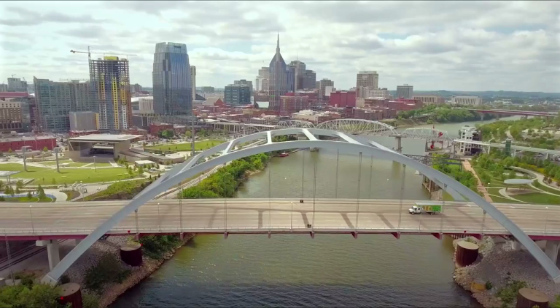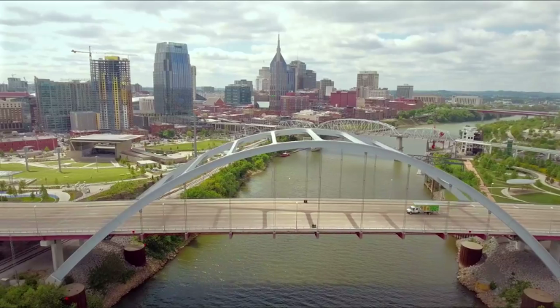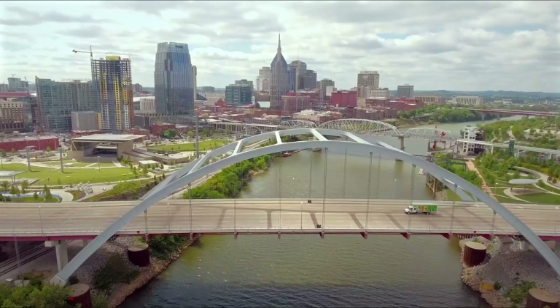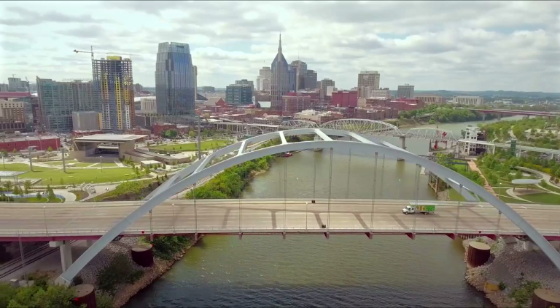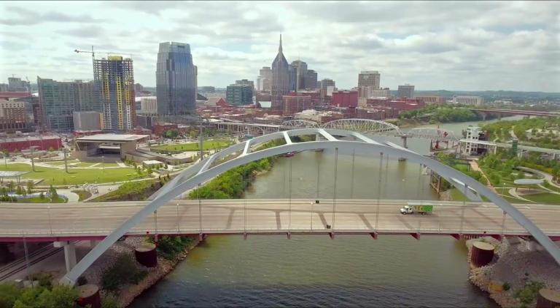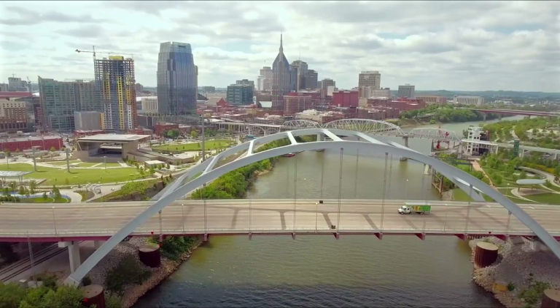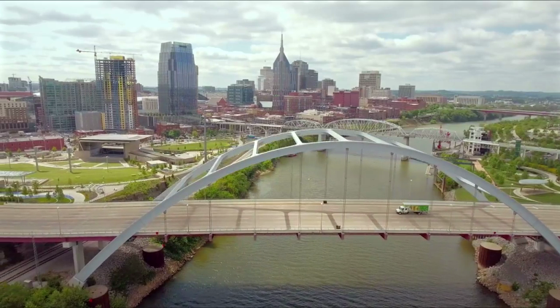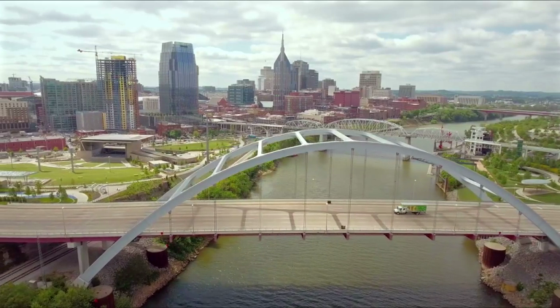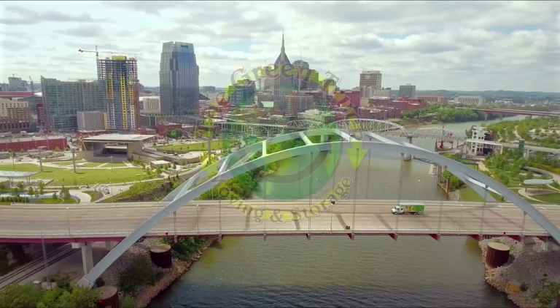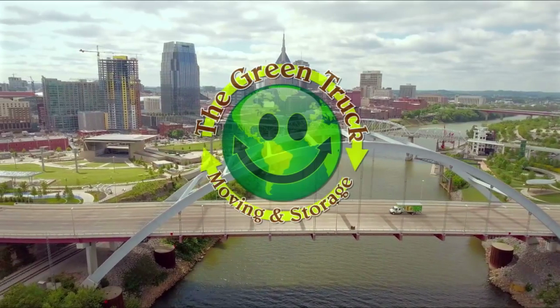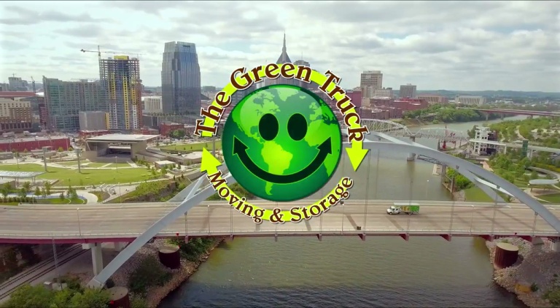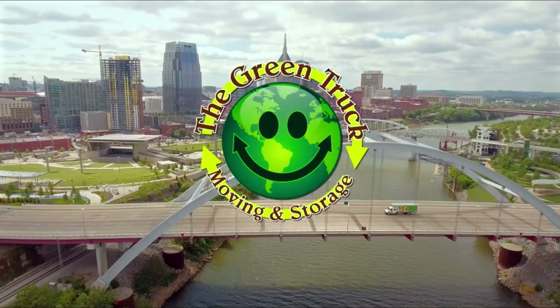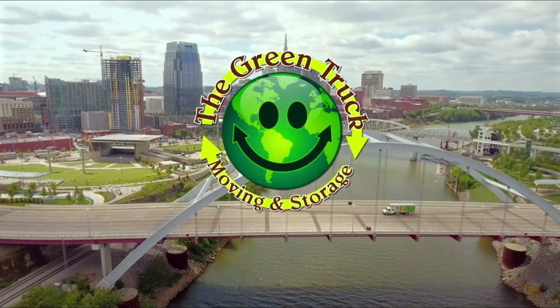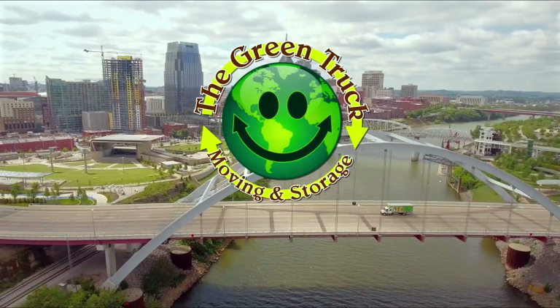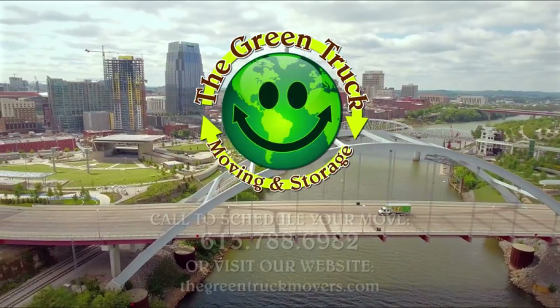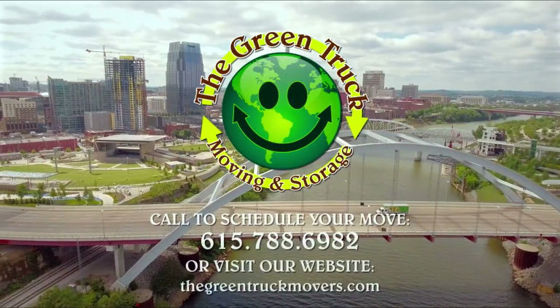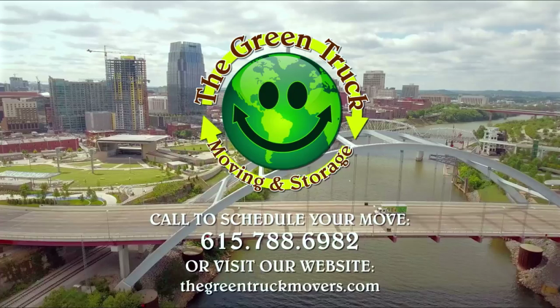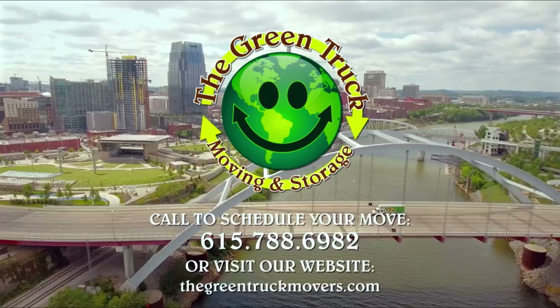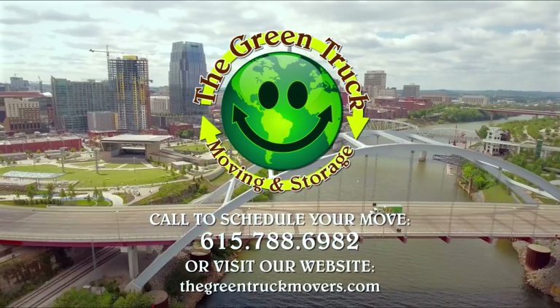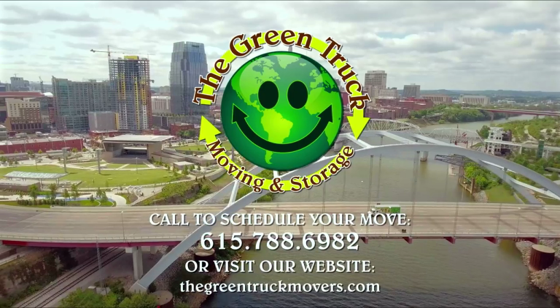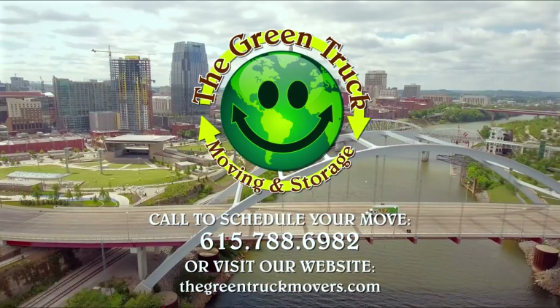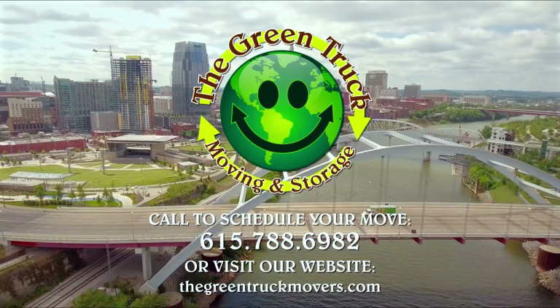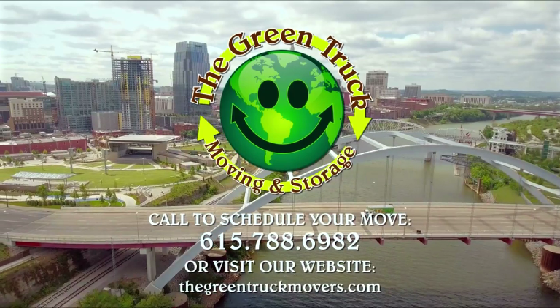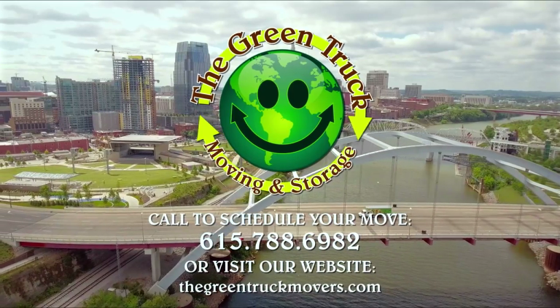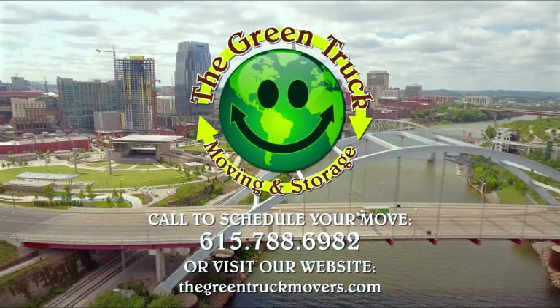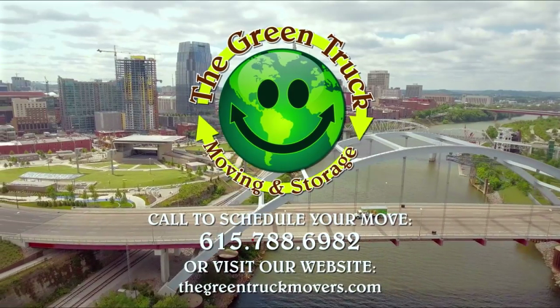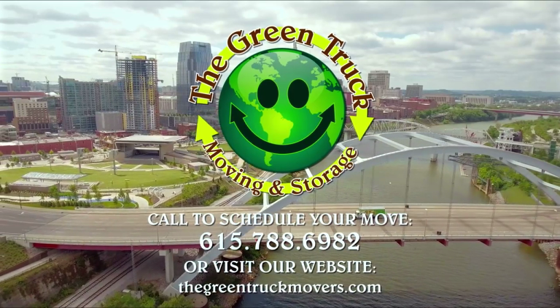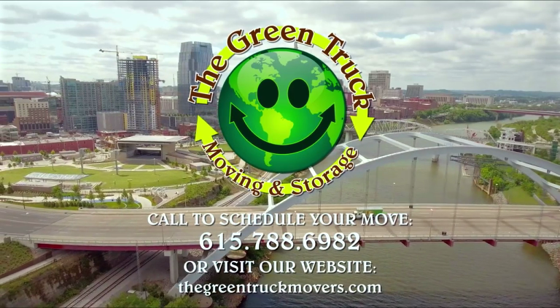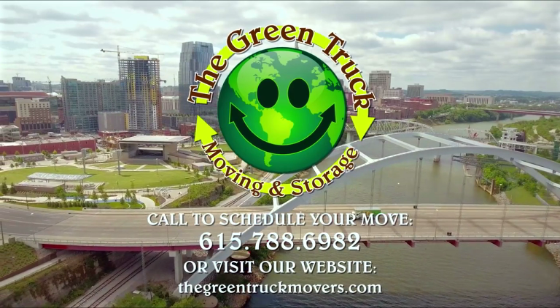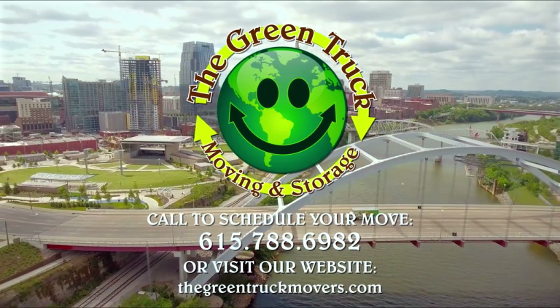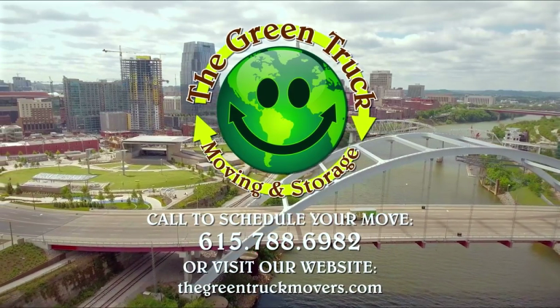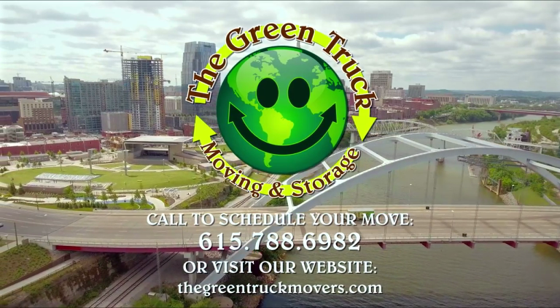To schedule a move or to learn more about our services, visit our website or call today.